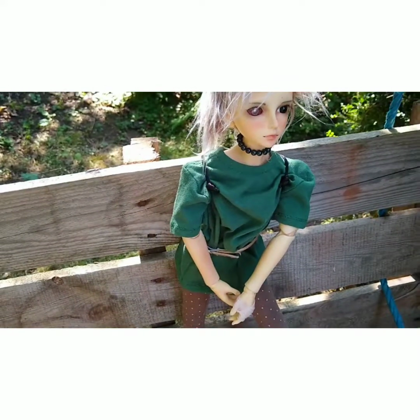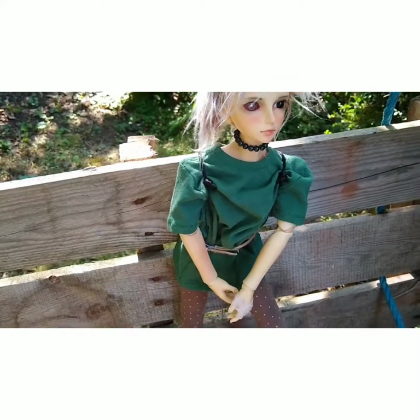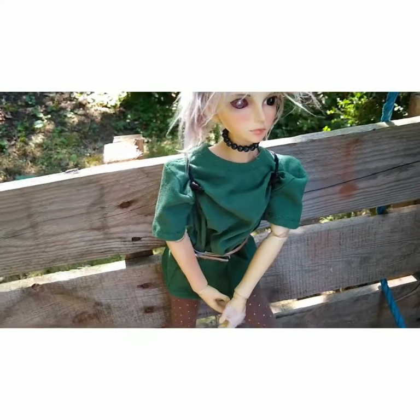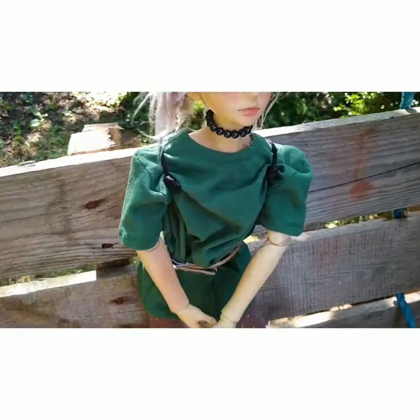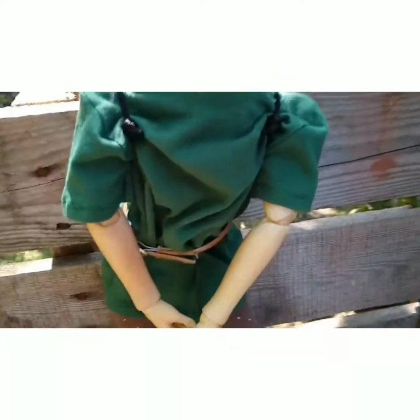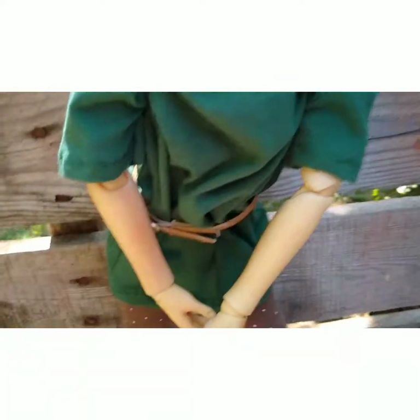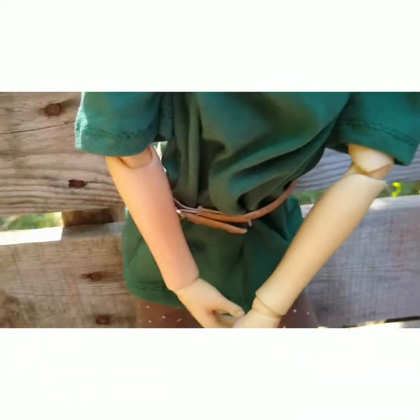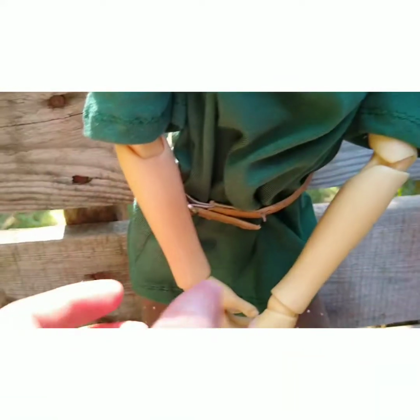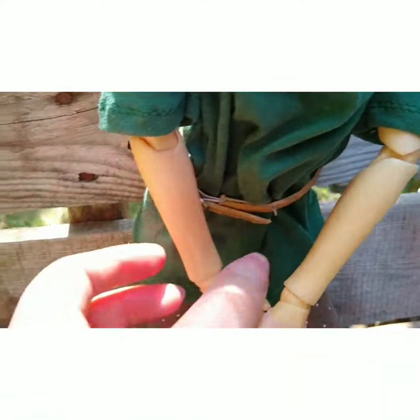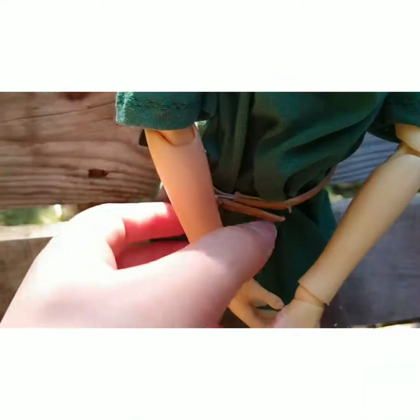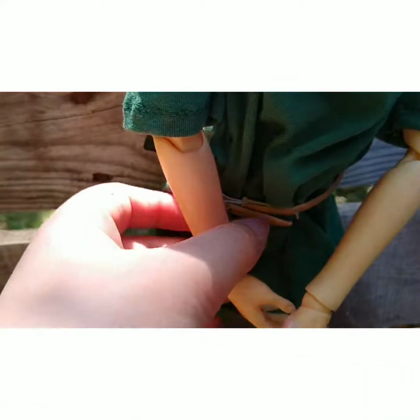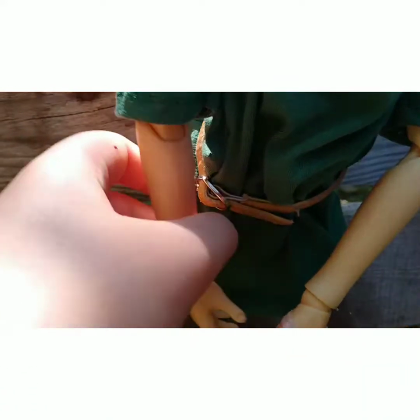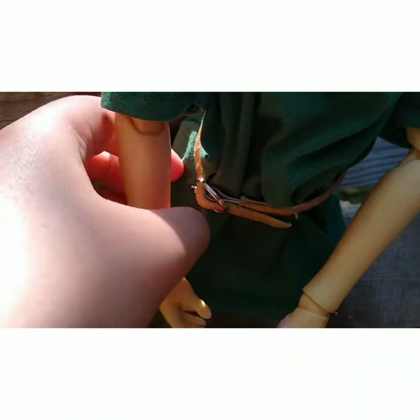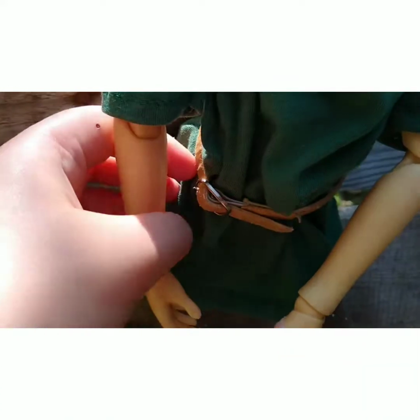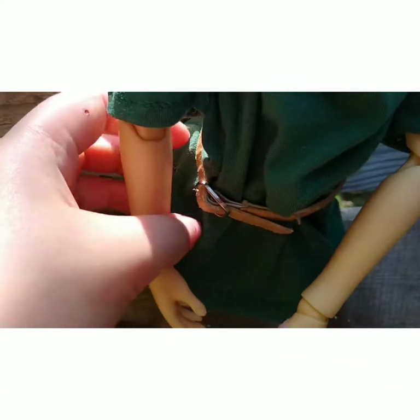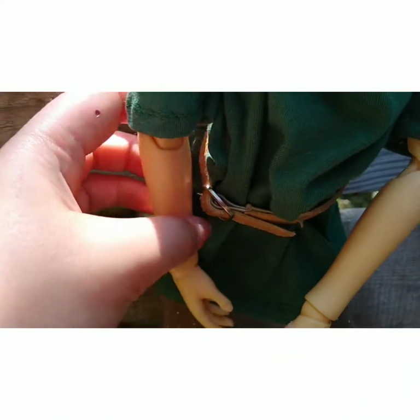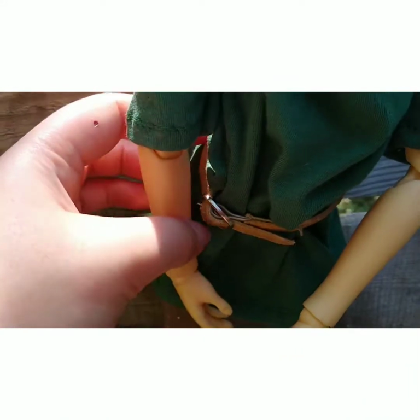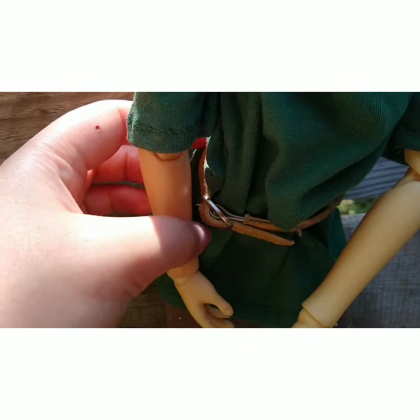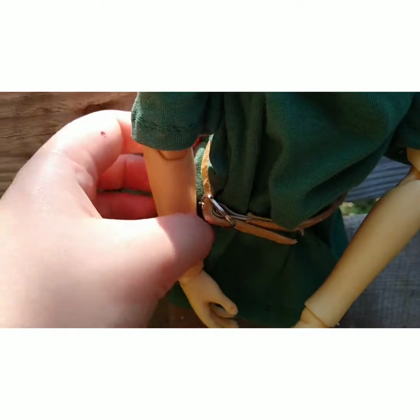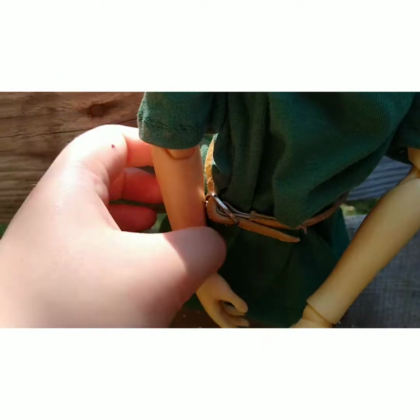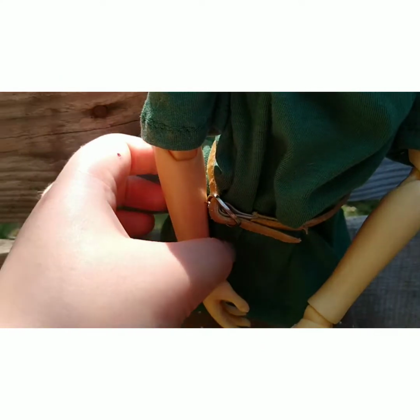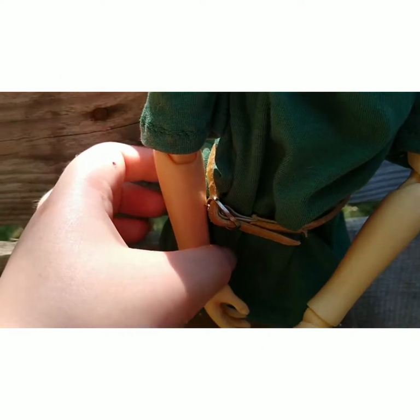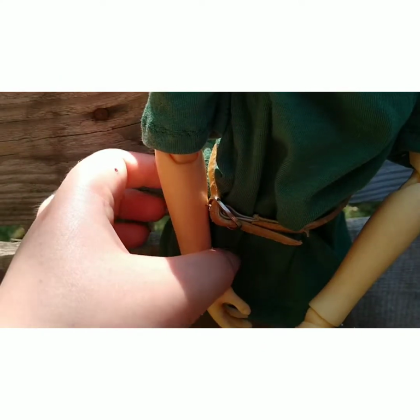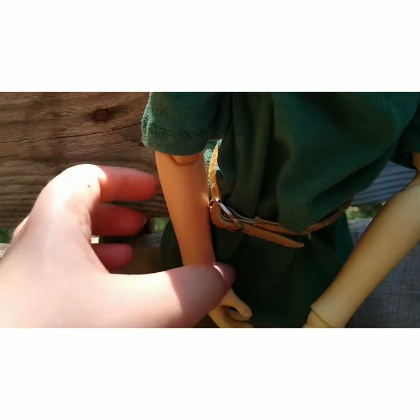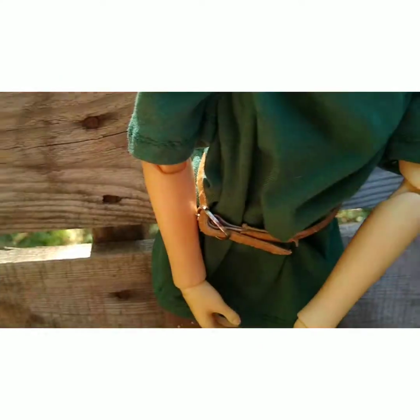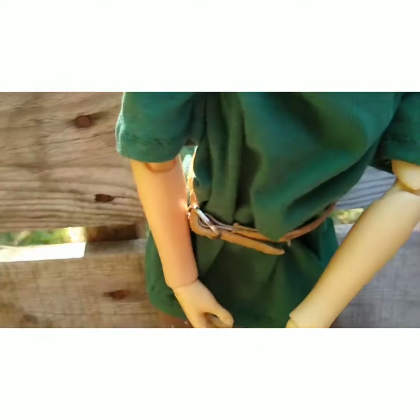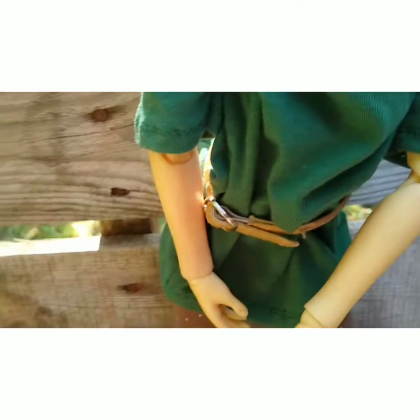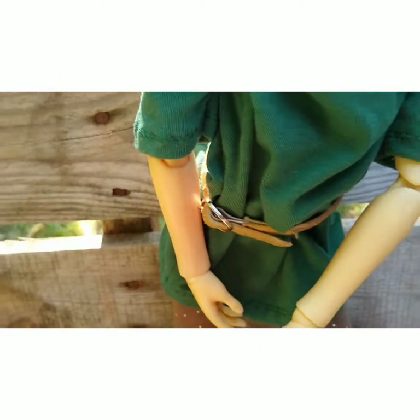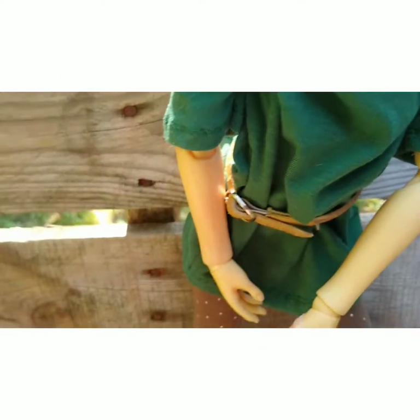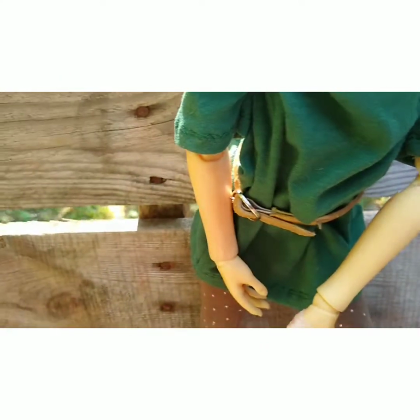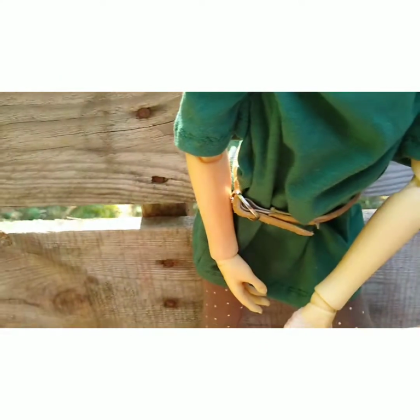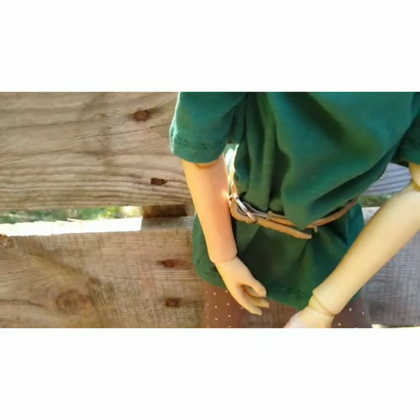Also, this belt is just from an old pair of shoes that I had.